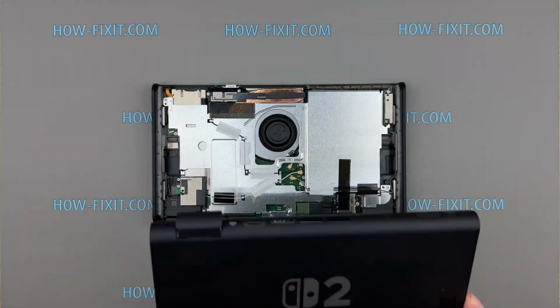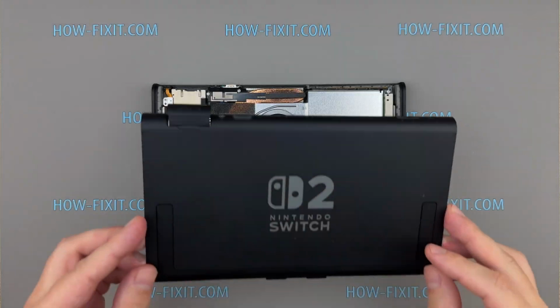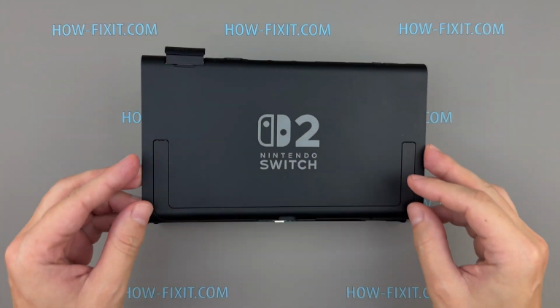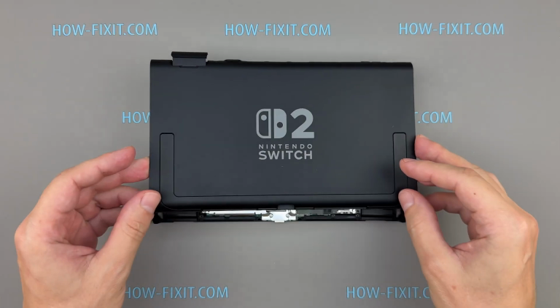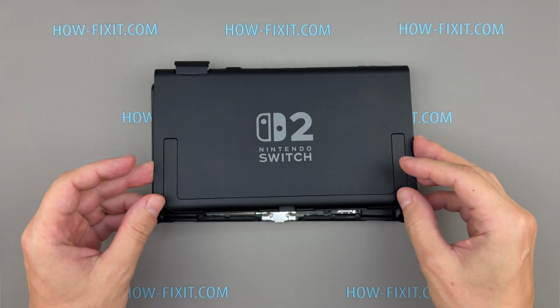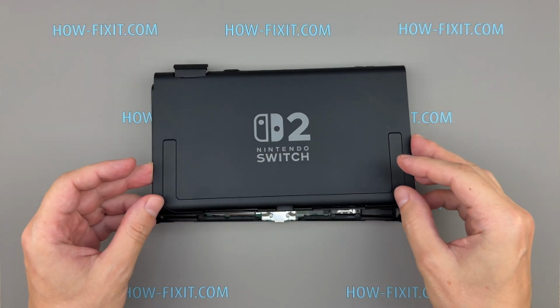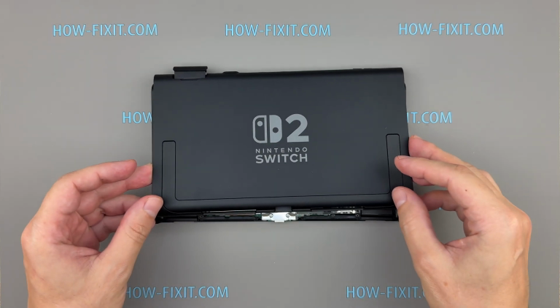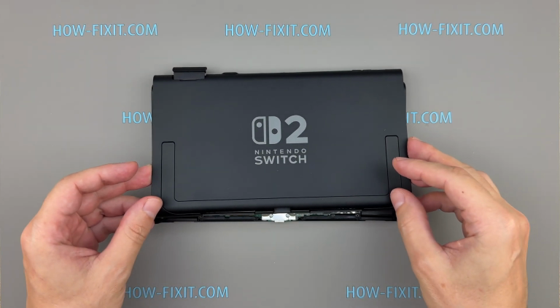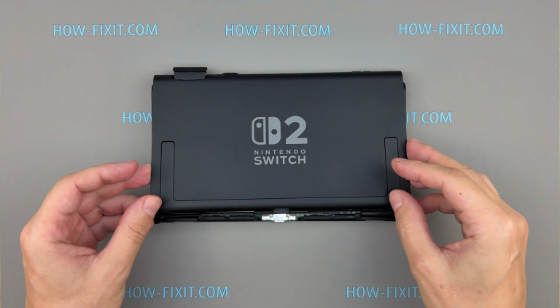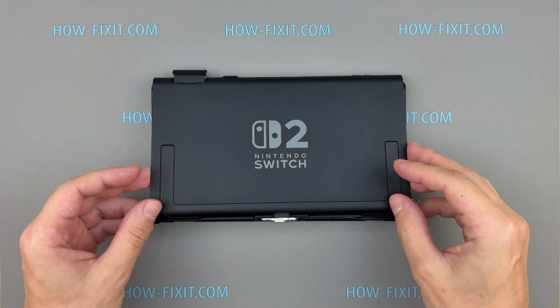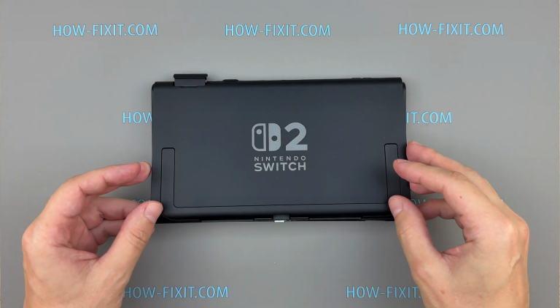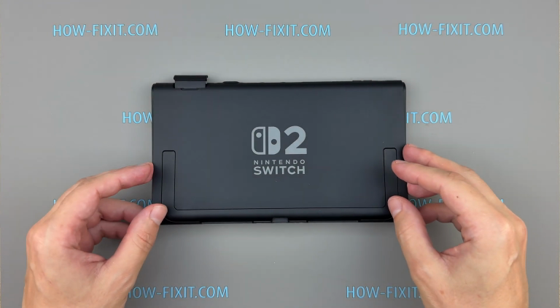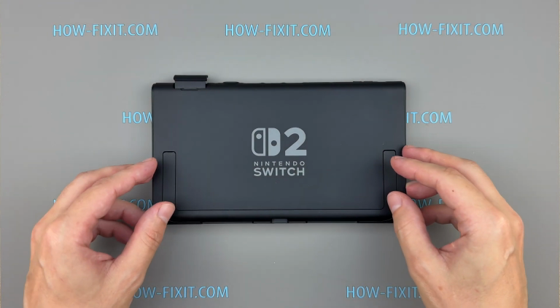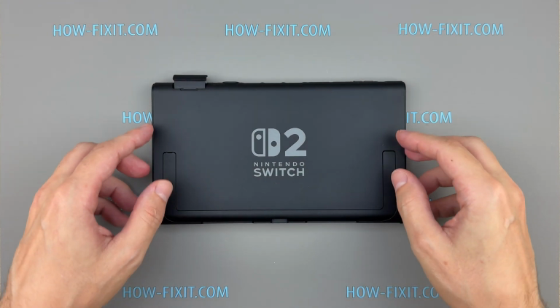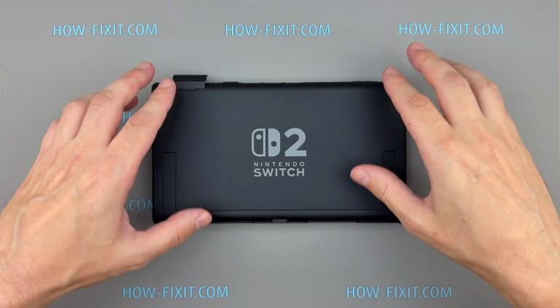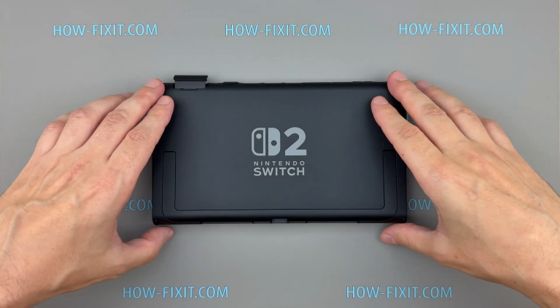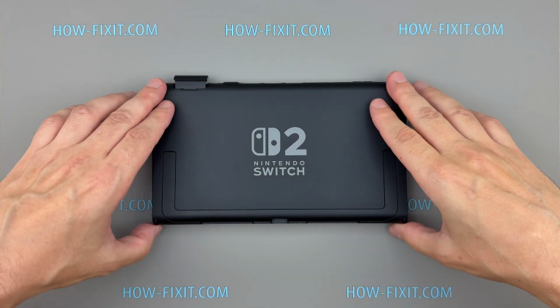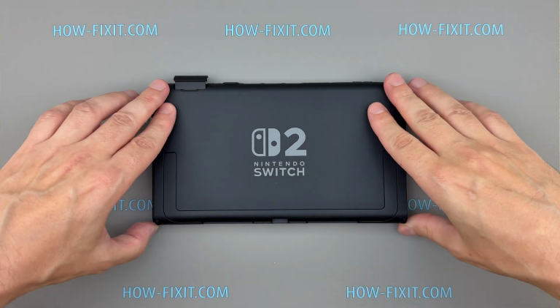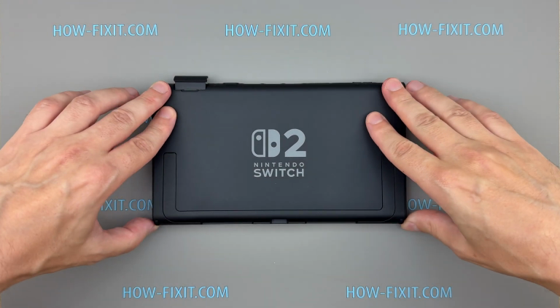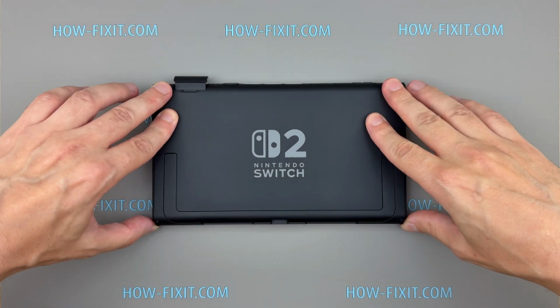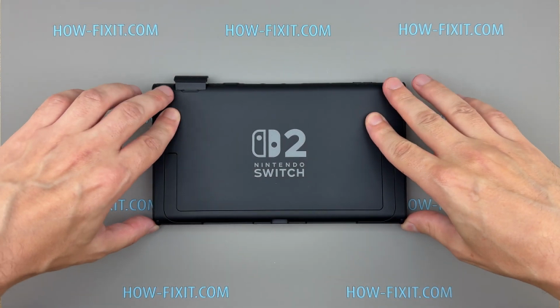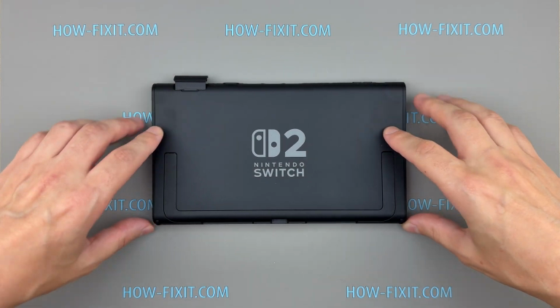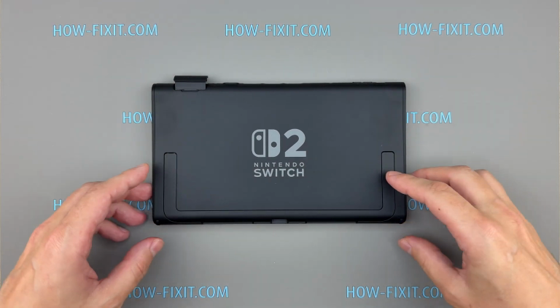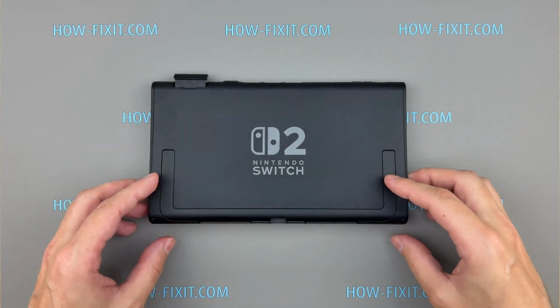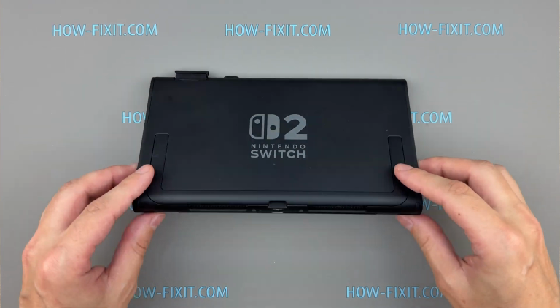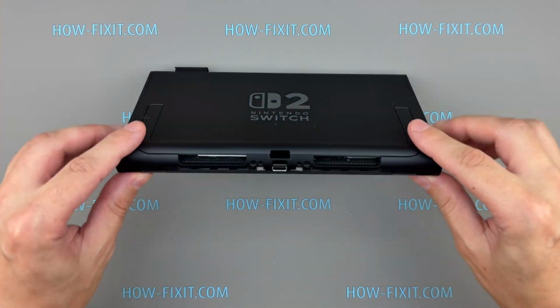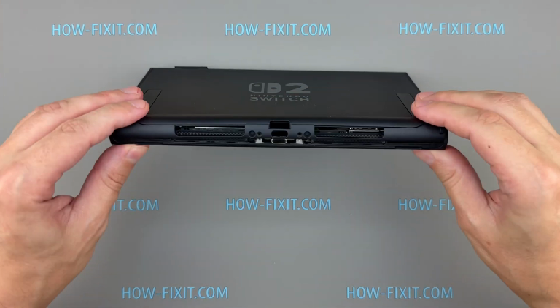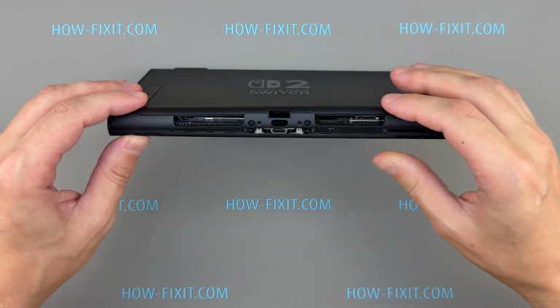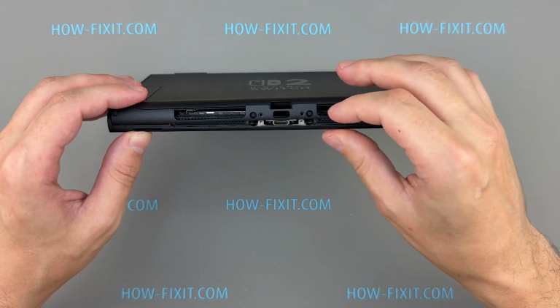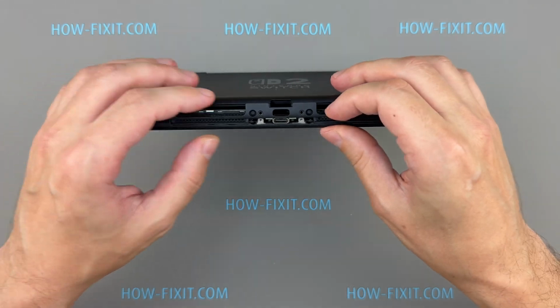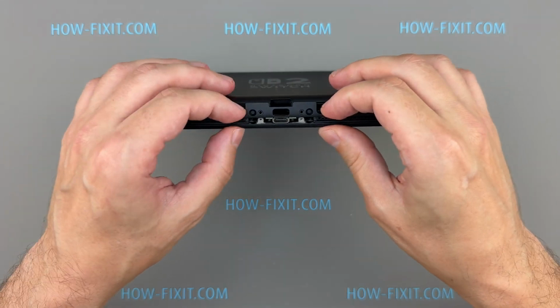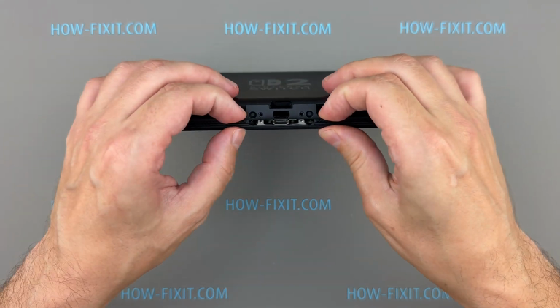Reattach the back cover, secure it with the screws, and replace the original stickers to complete the assembly.